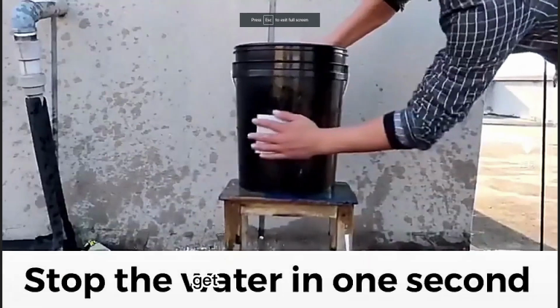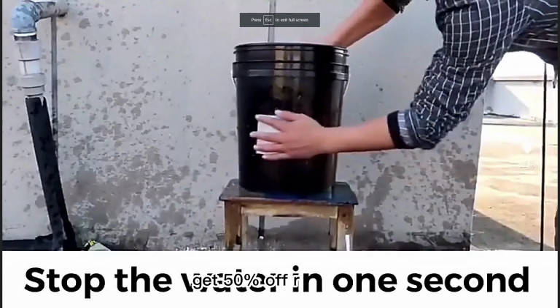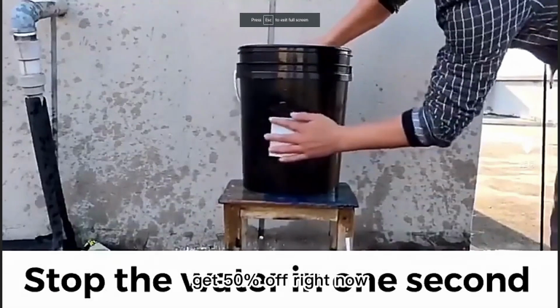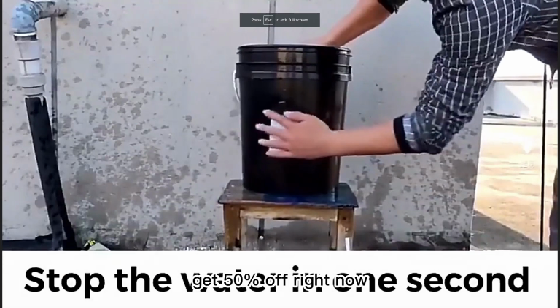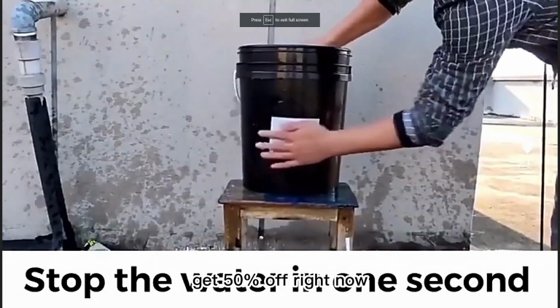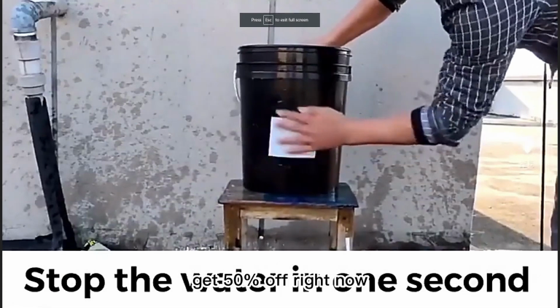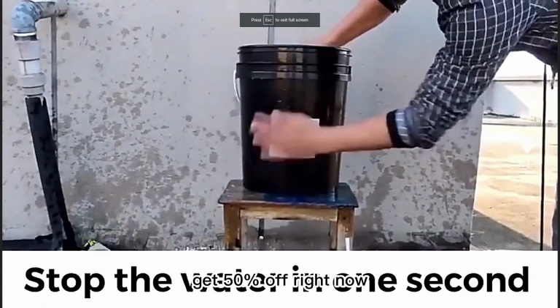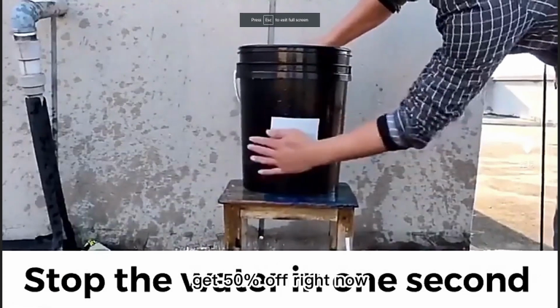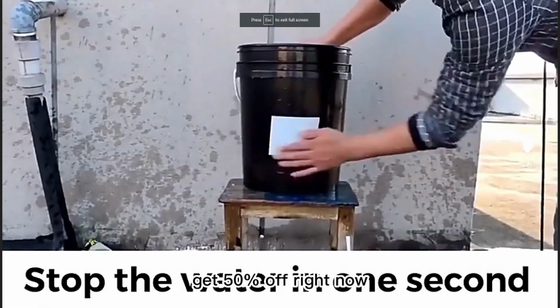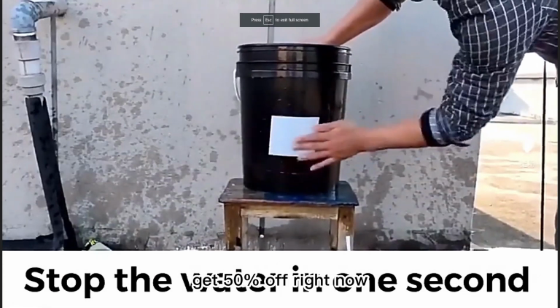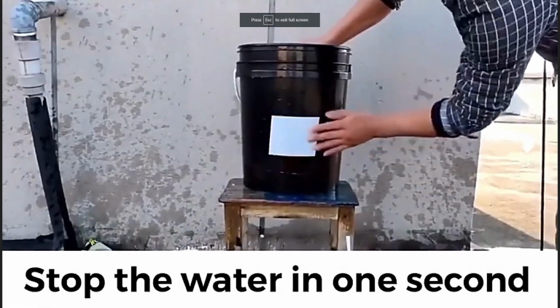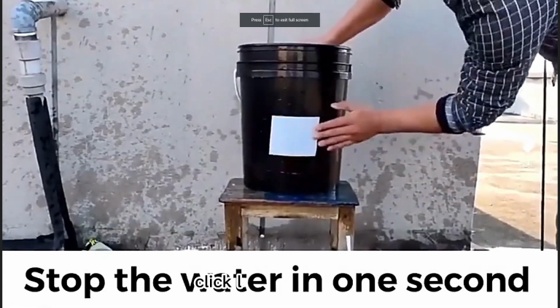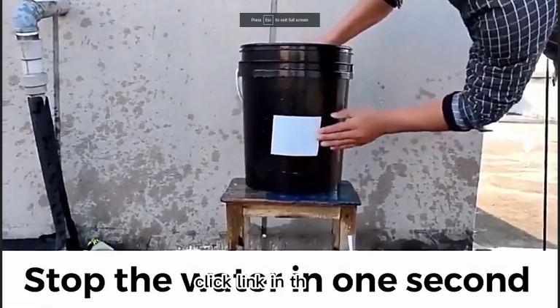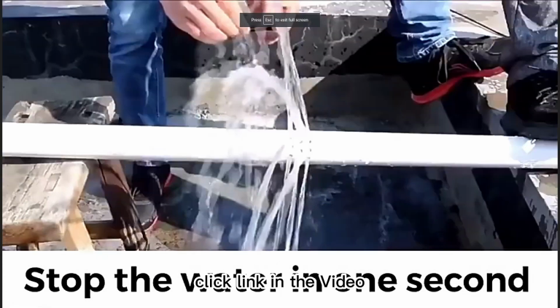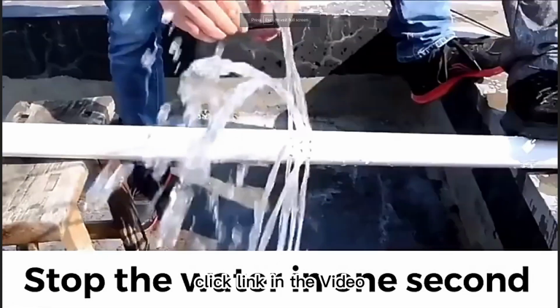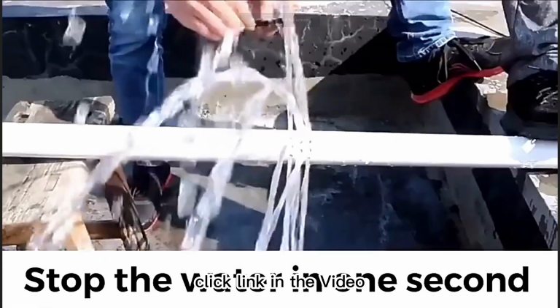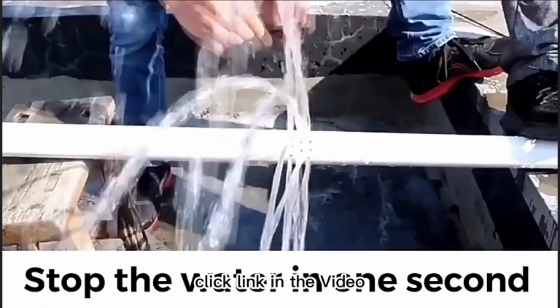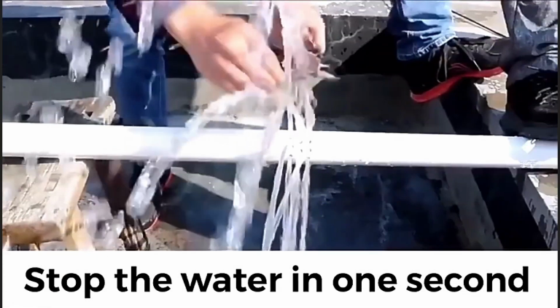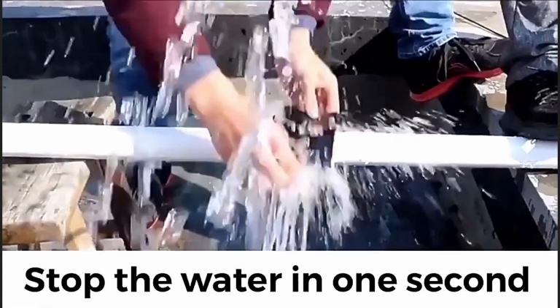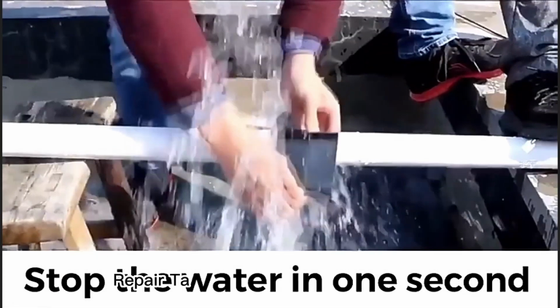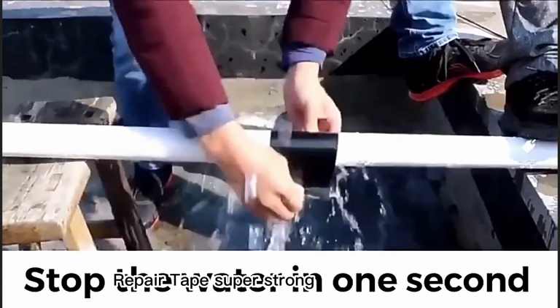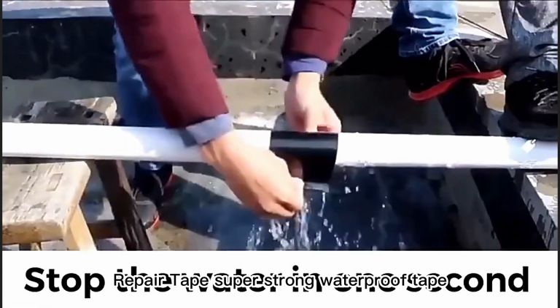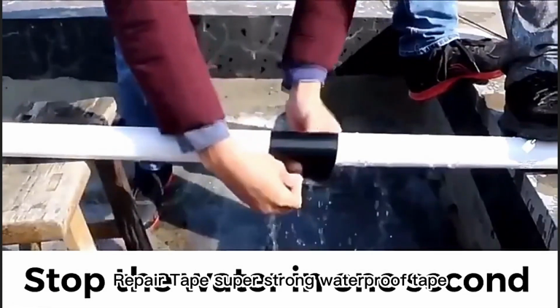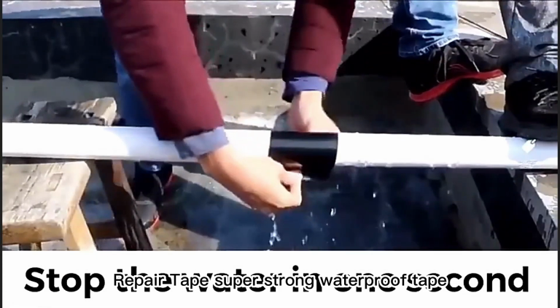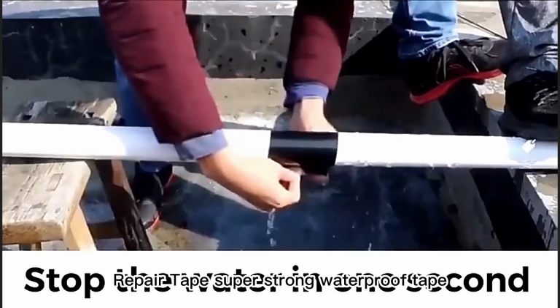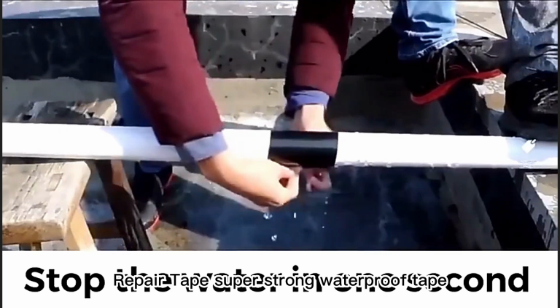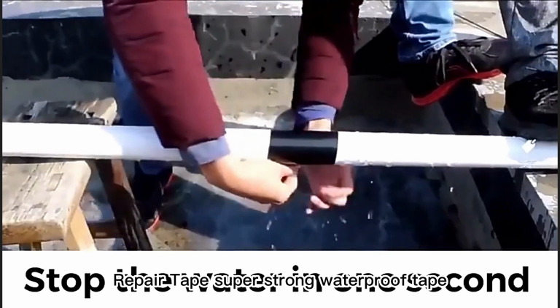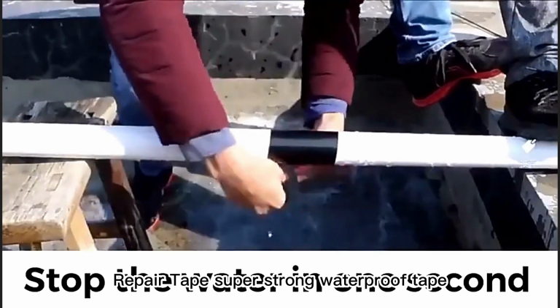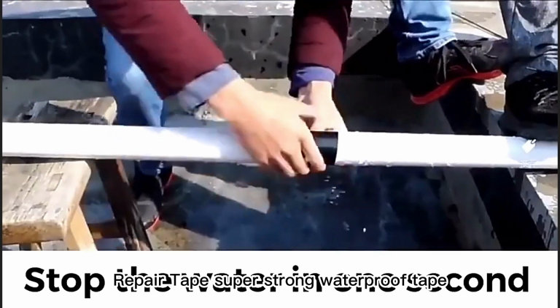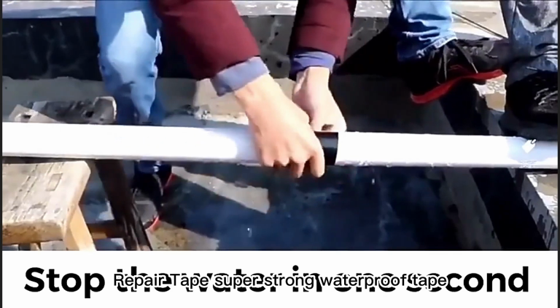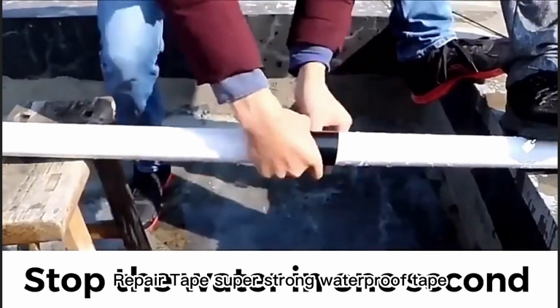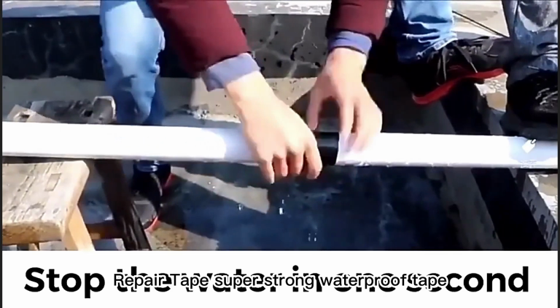Get 50% off right now, click the link in the video. RepairCapes Super Strong Waterproof Tape.